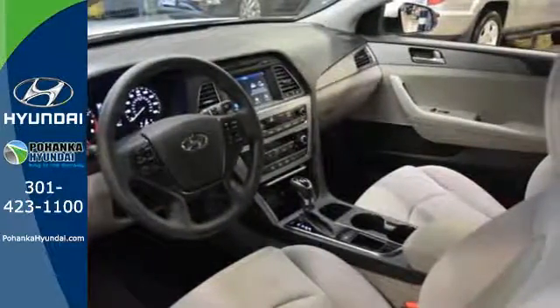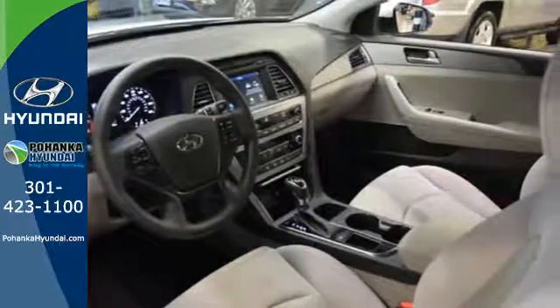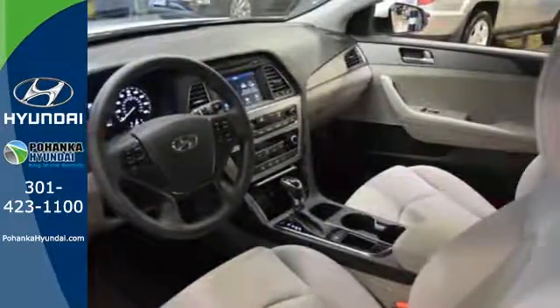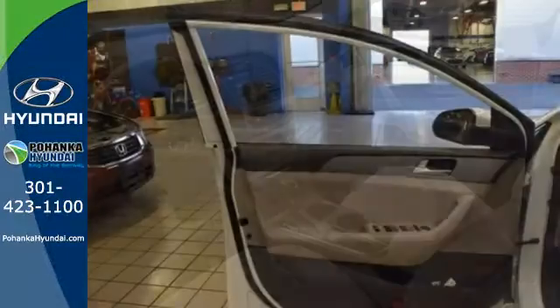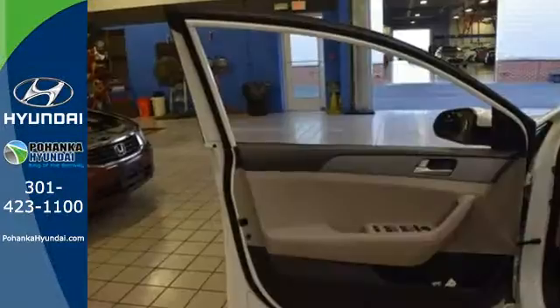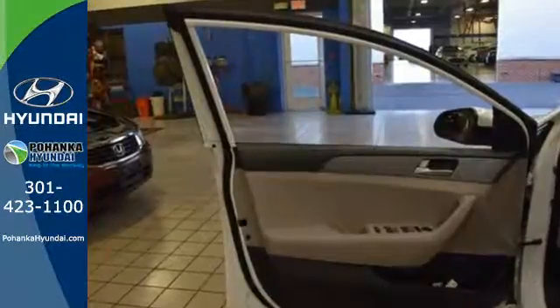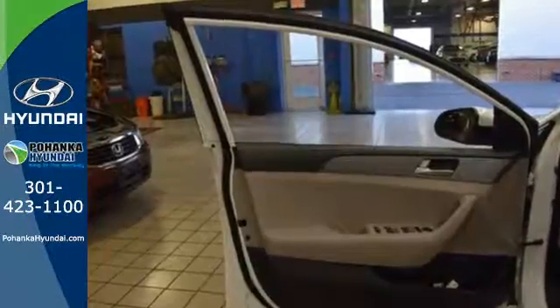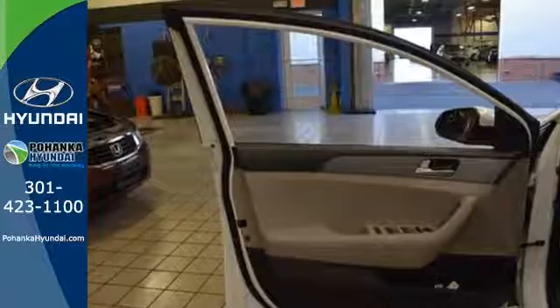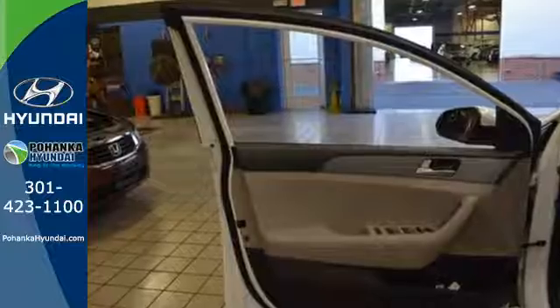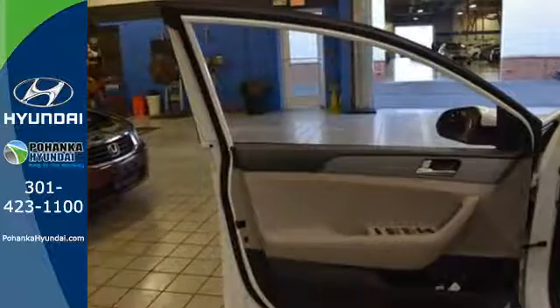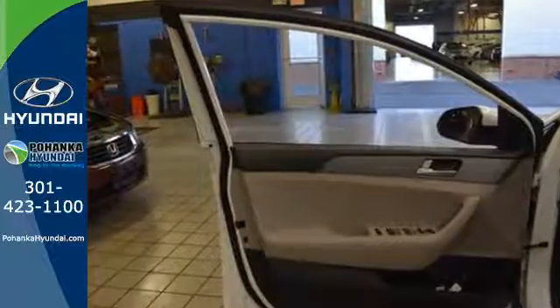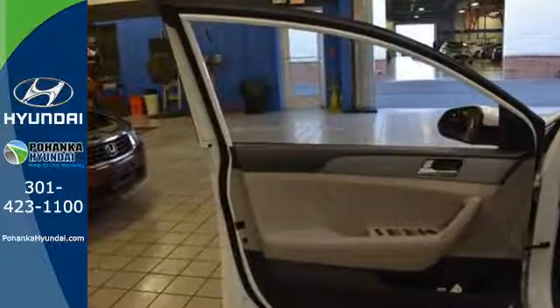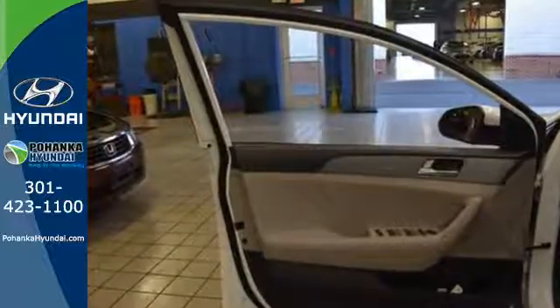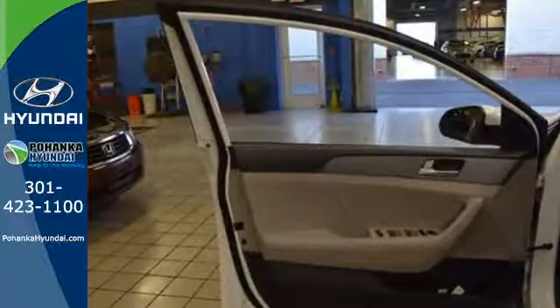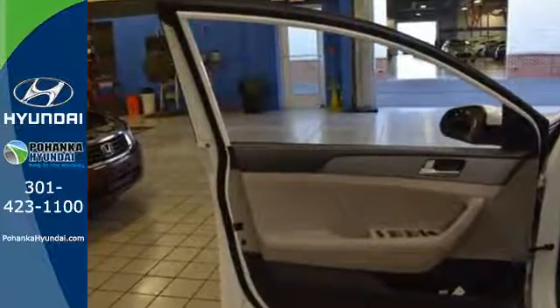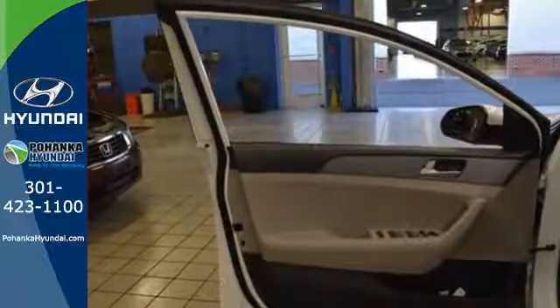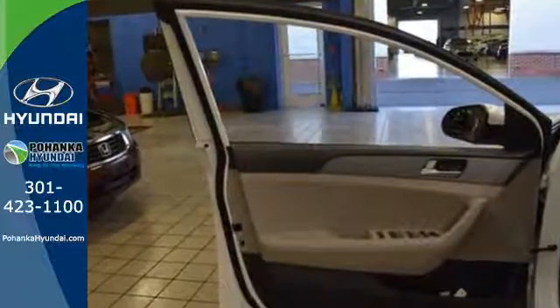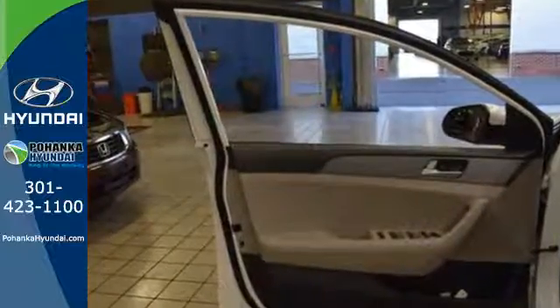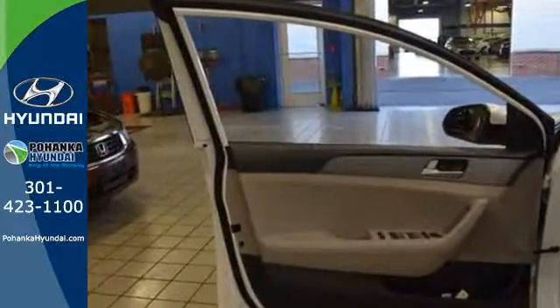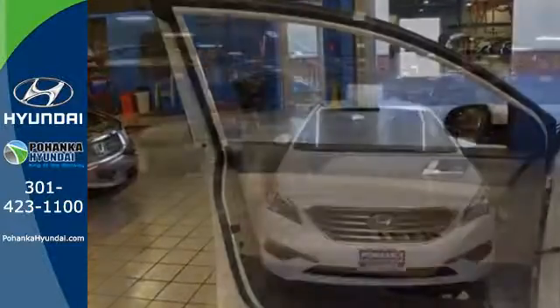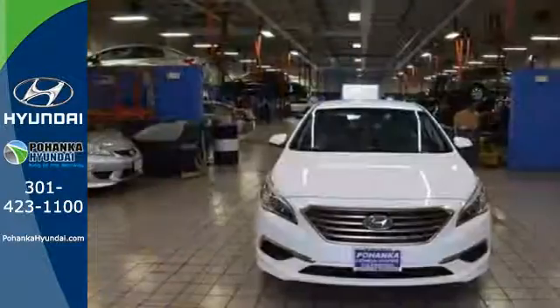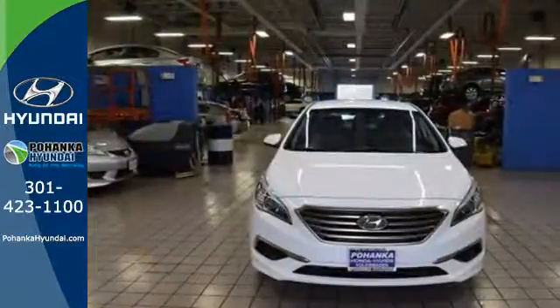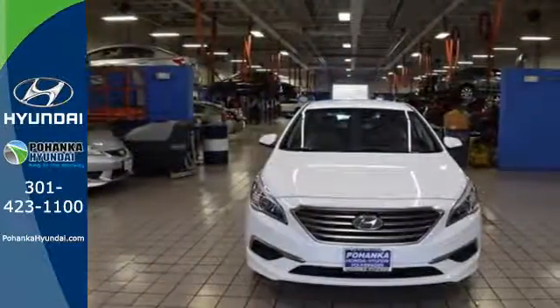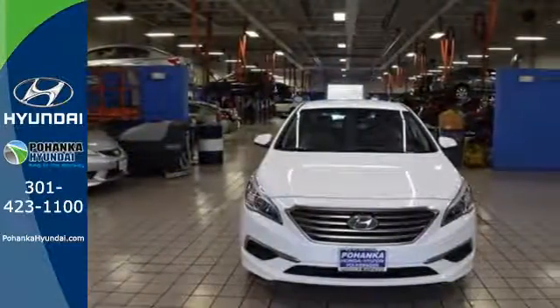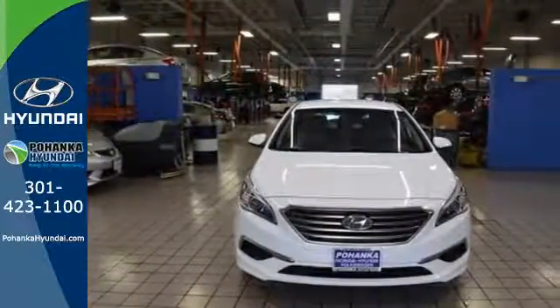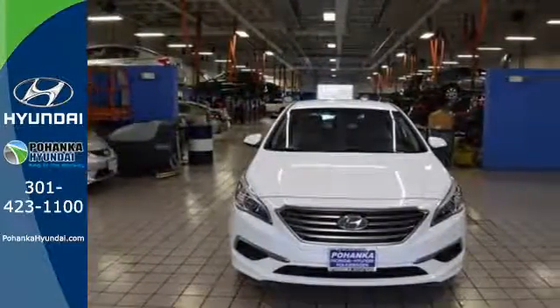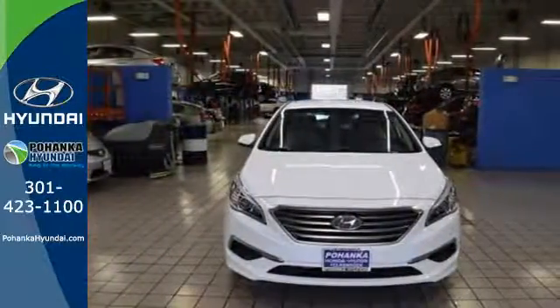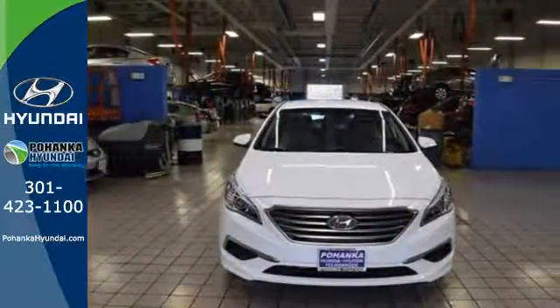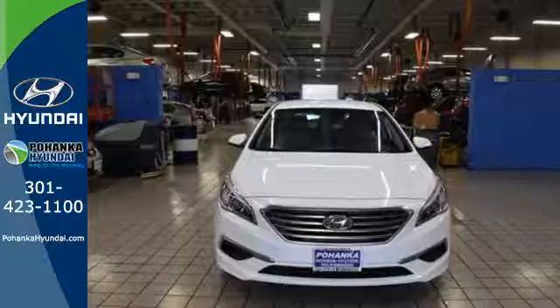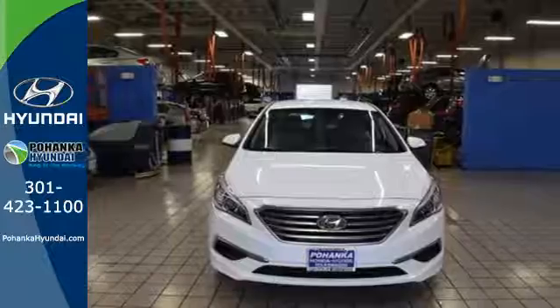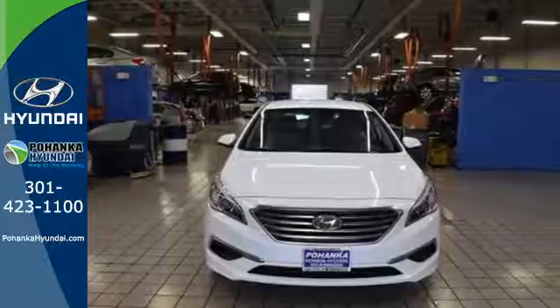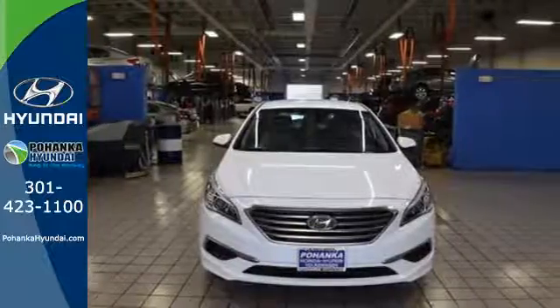Strength, space and sophistication contribute to a more satisfying experience every day. Come see this Sonata today.